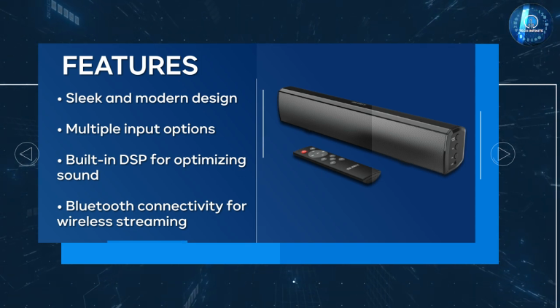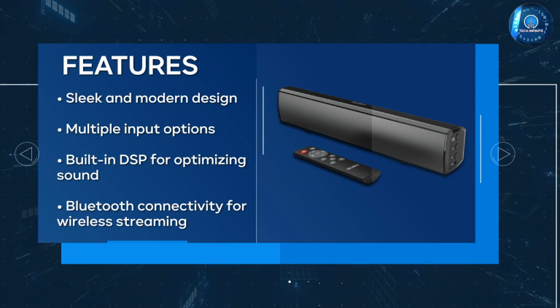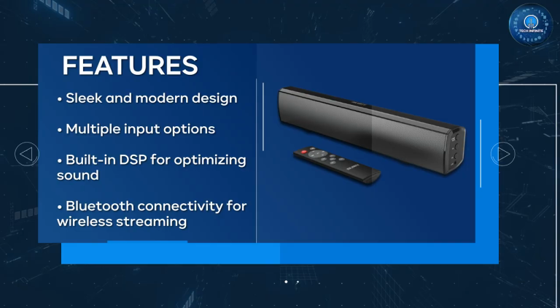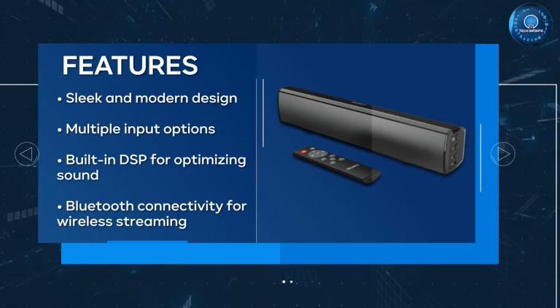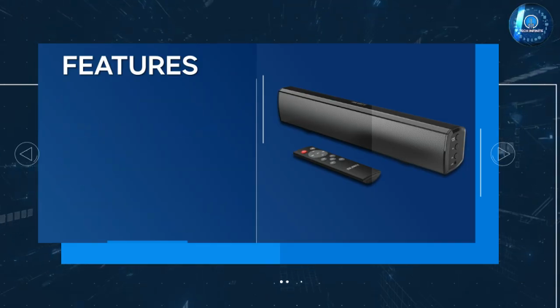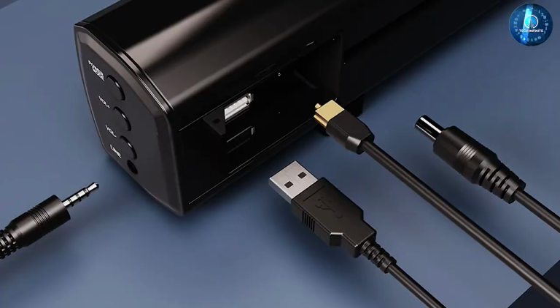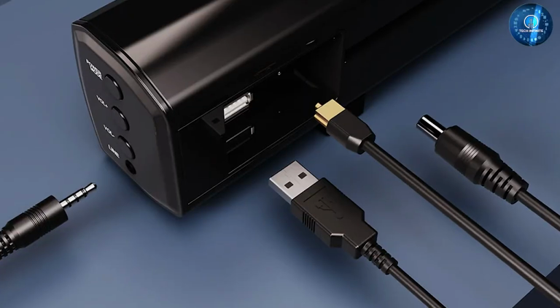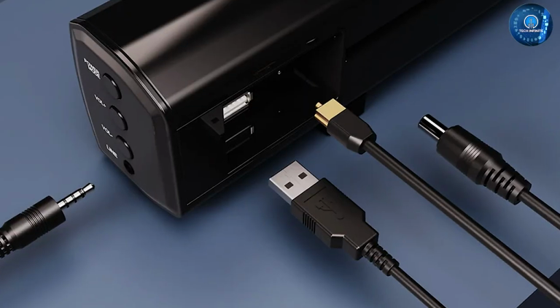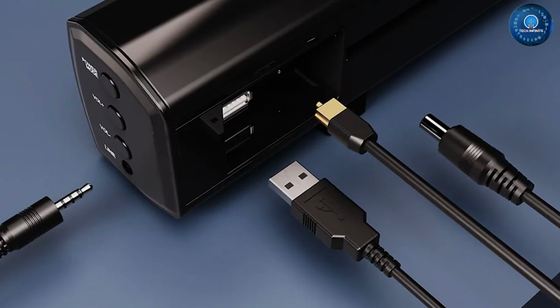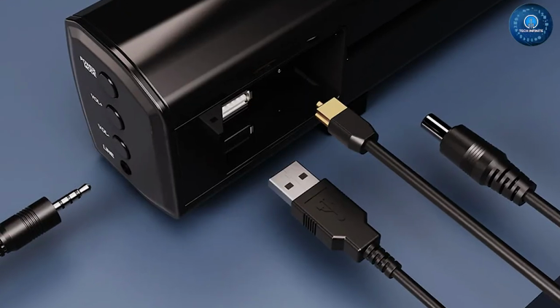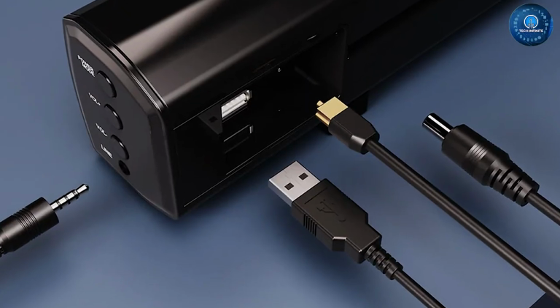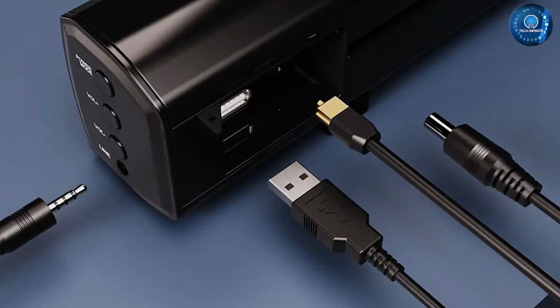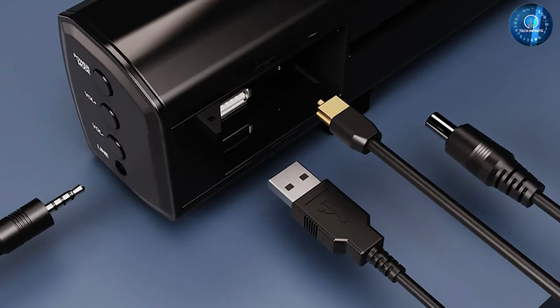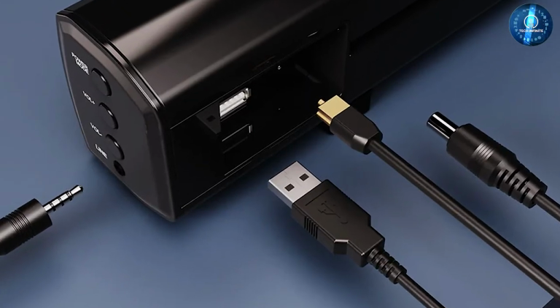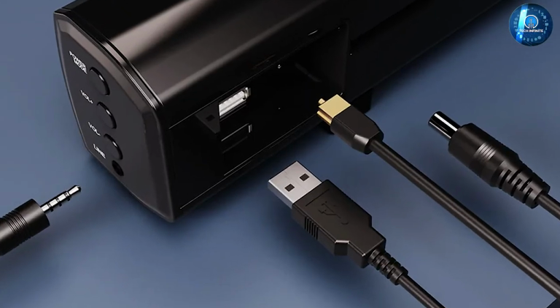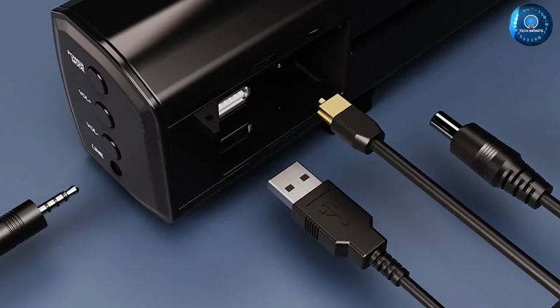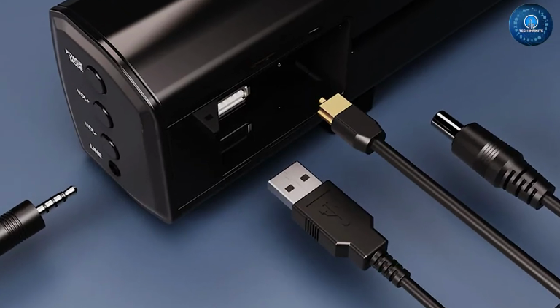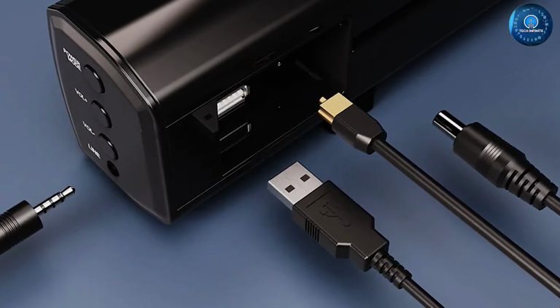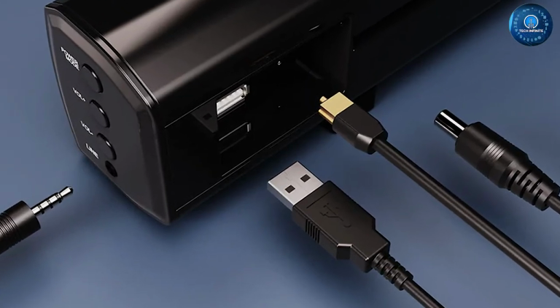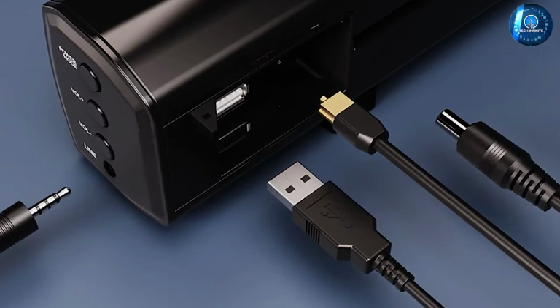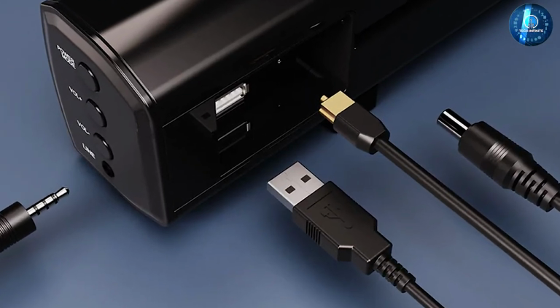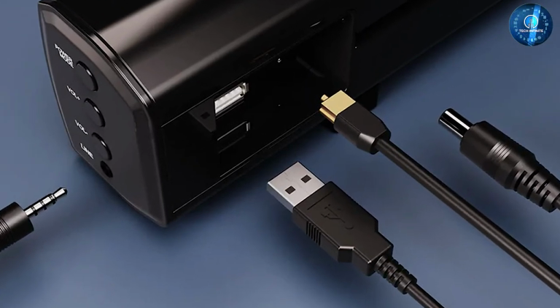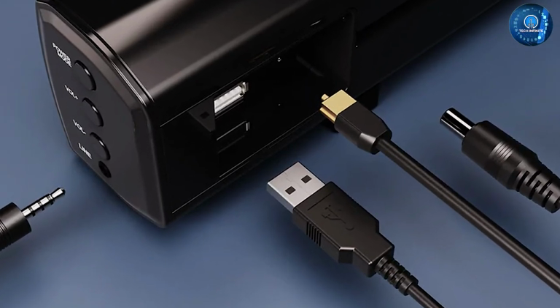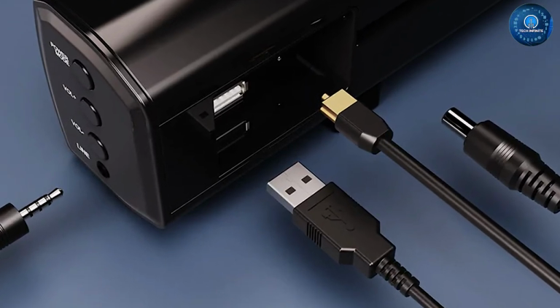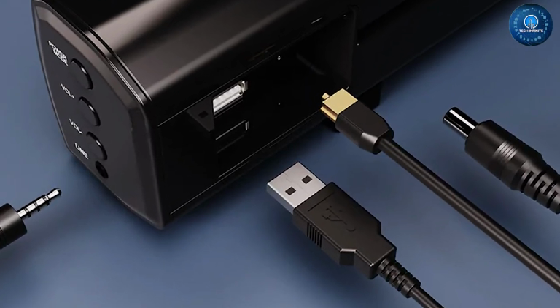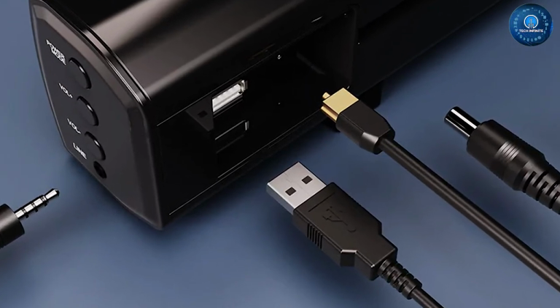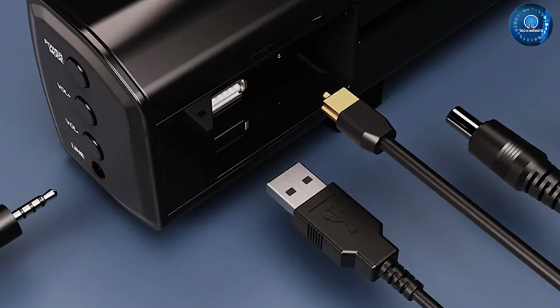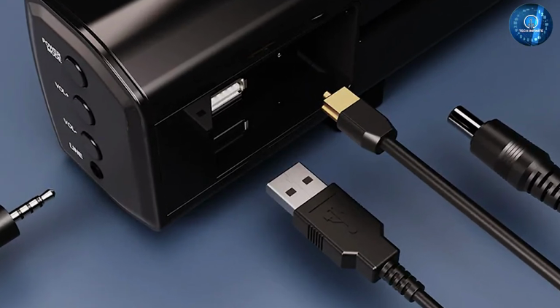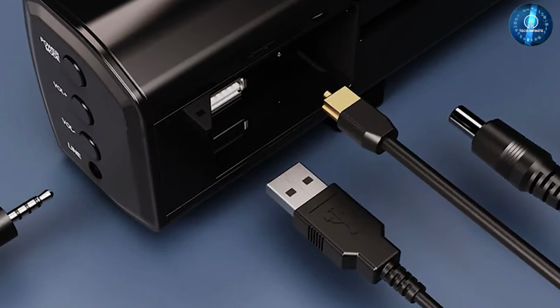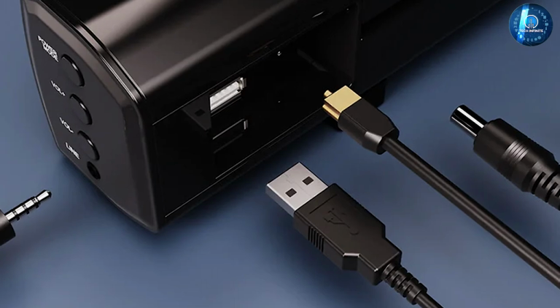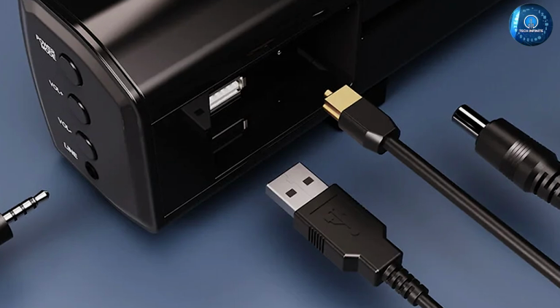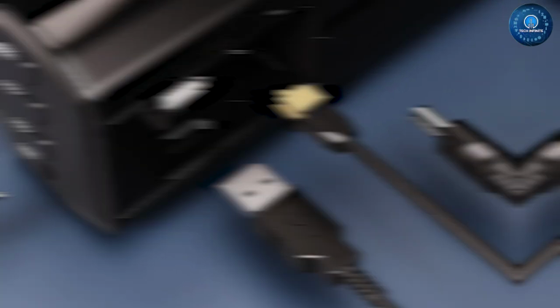This means you can connect it to a range of devices, including your TV, gaming console, or DVD player.